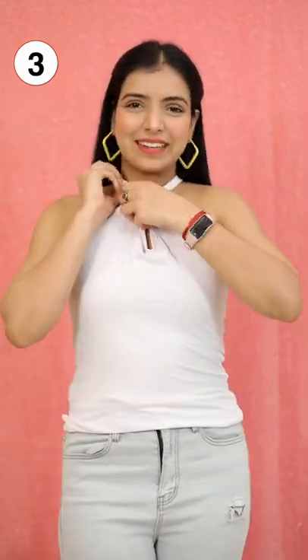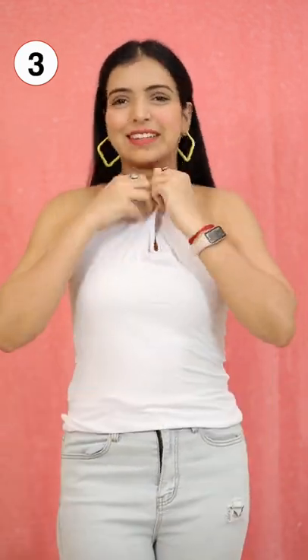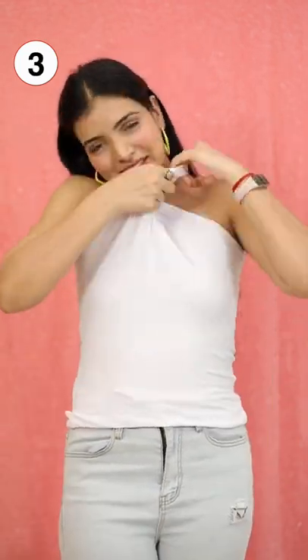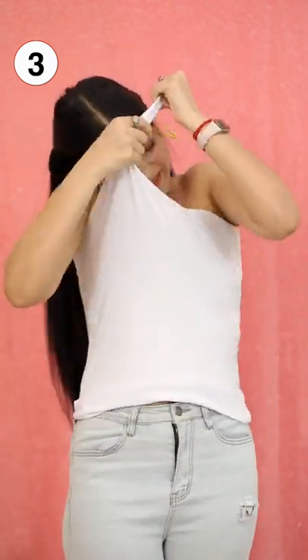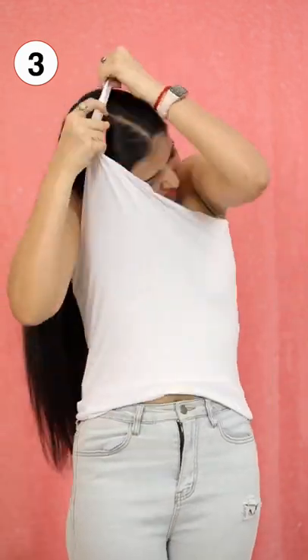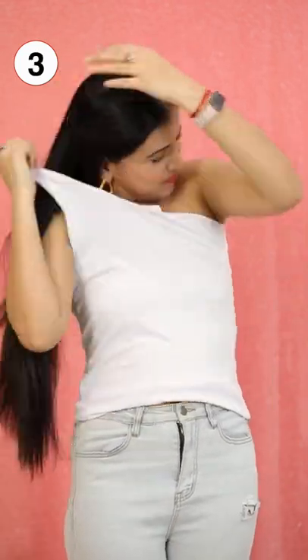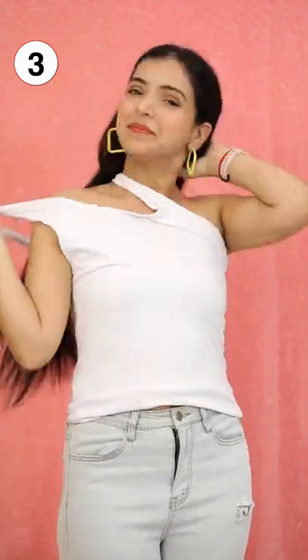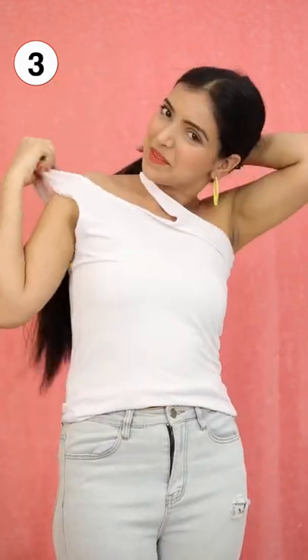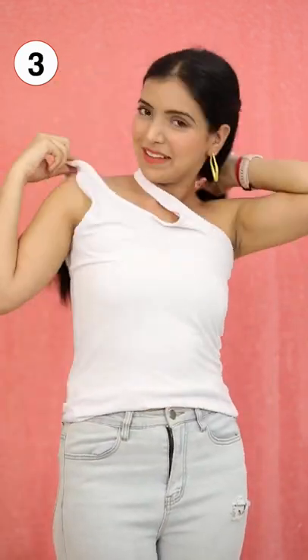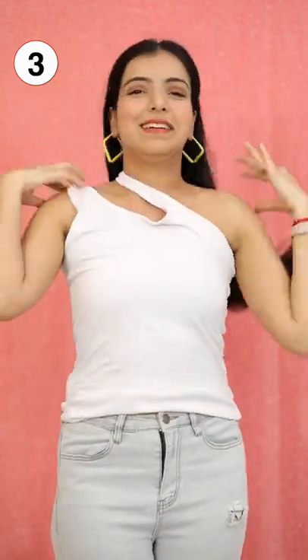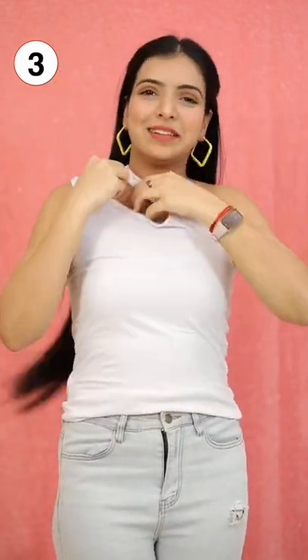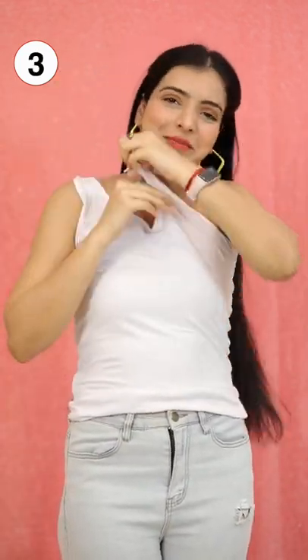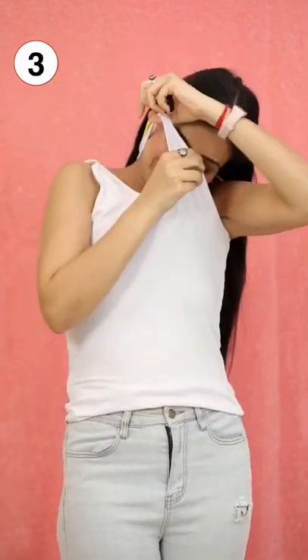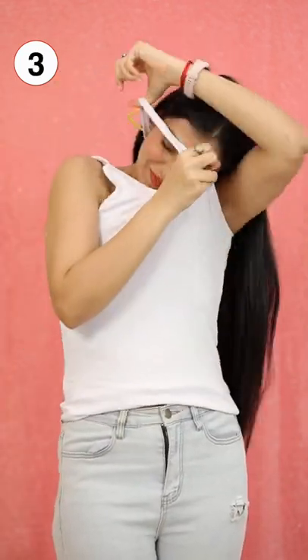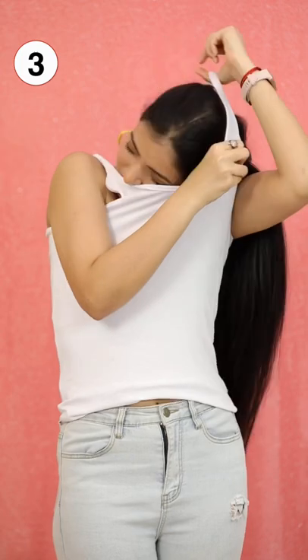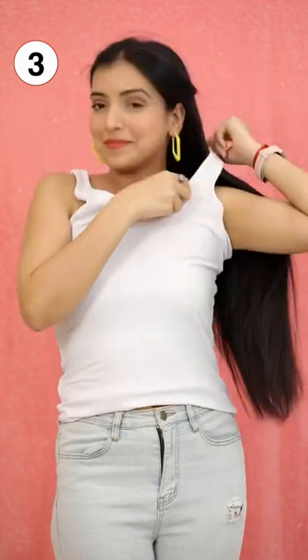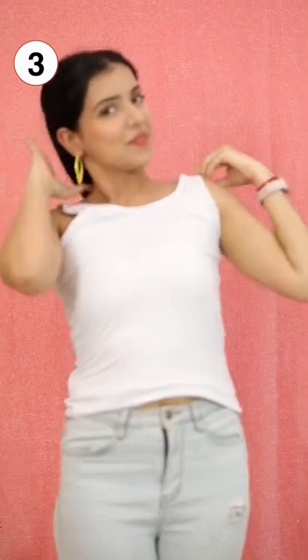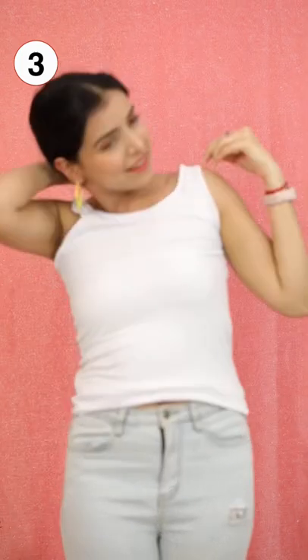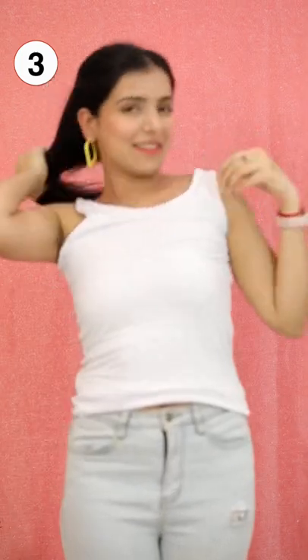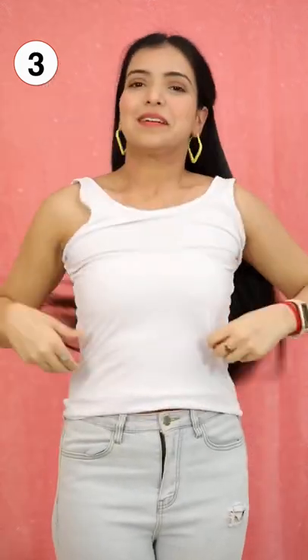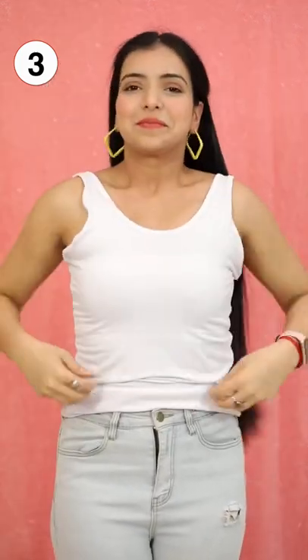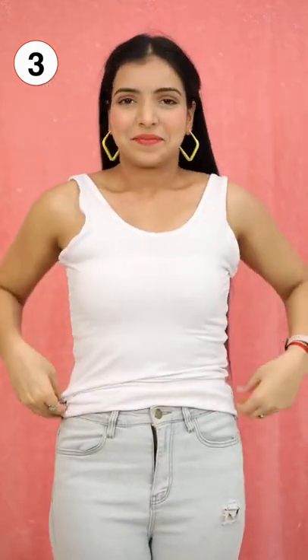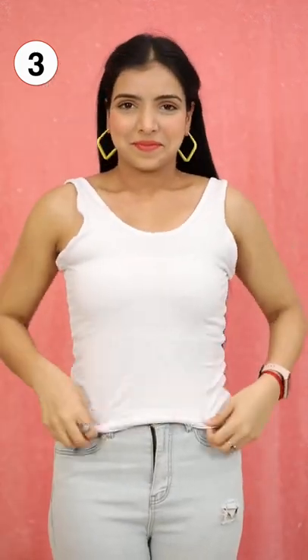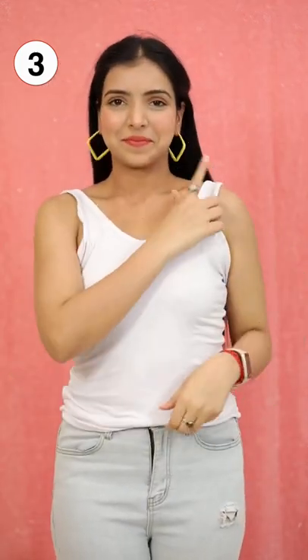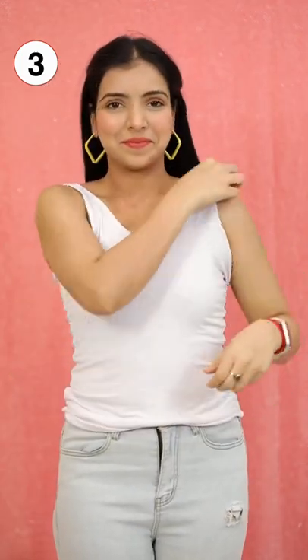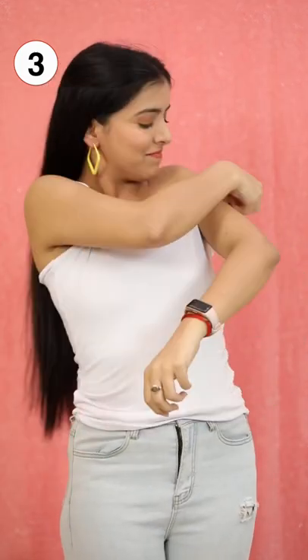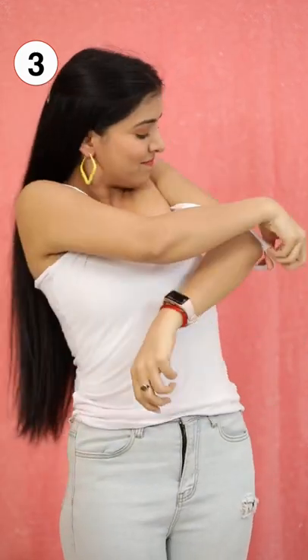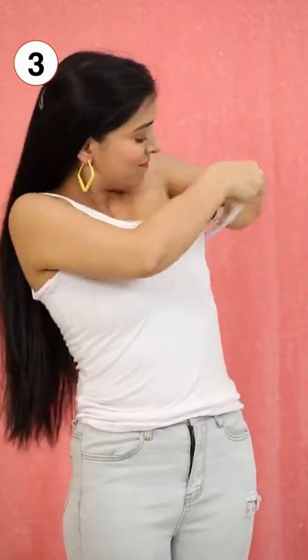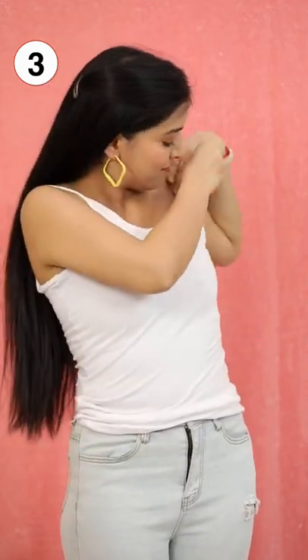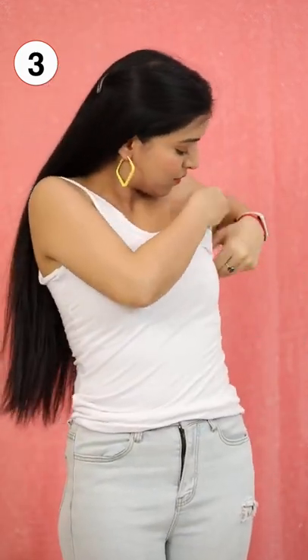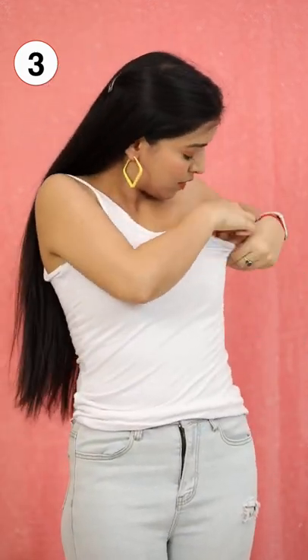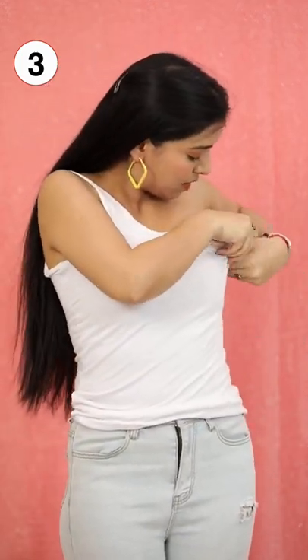And then pull off the strap off your shoulder just like this, and tuck it in.